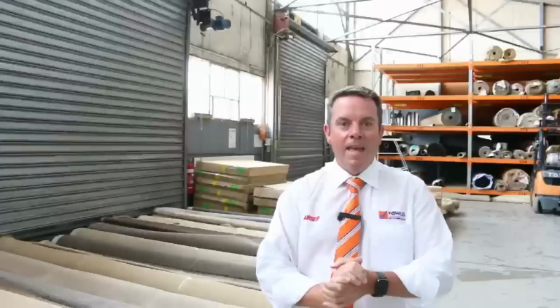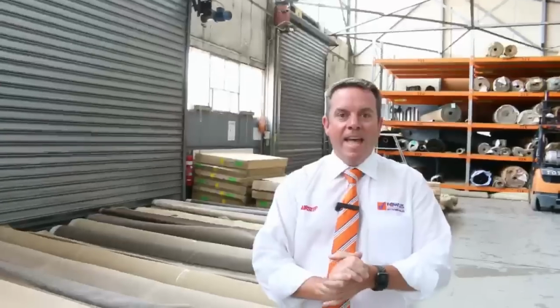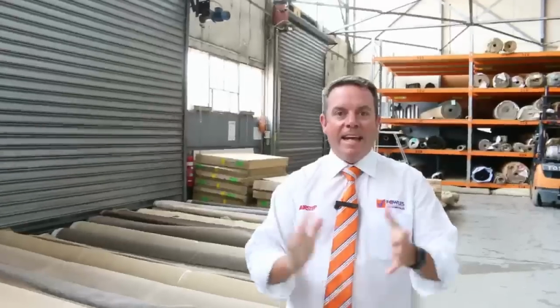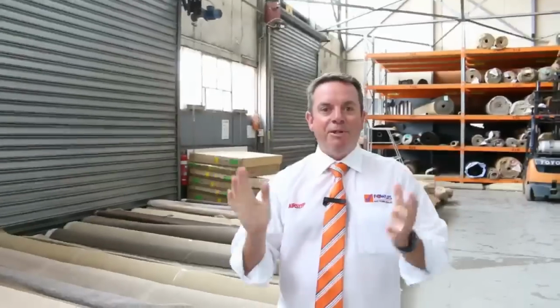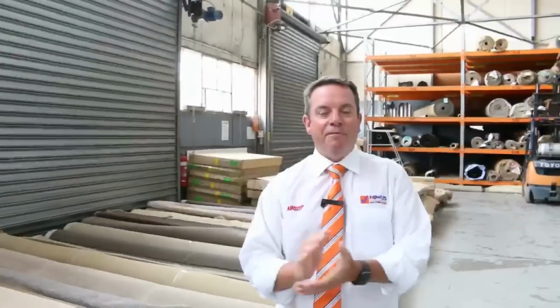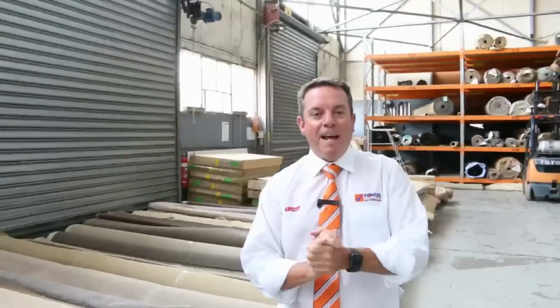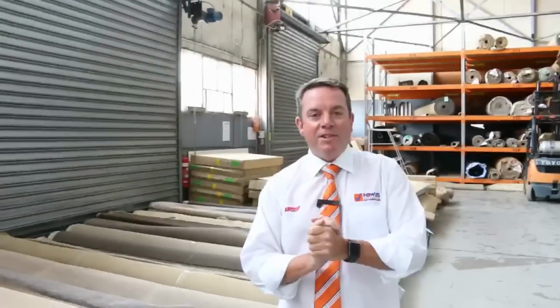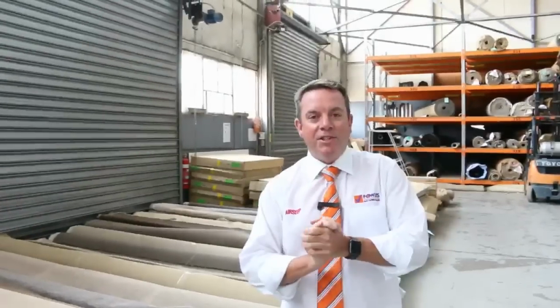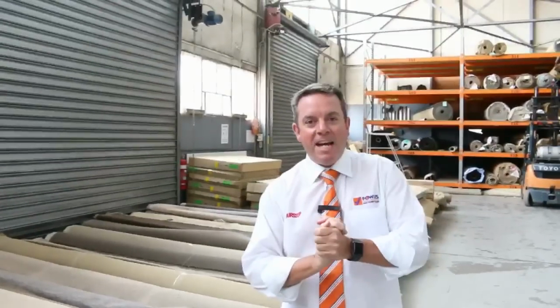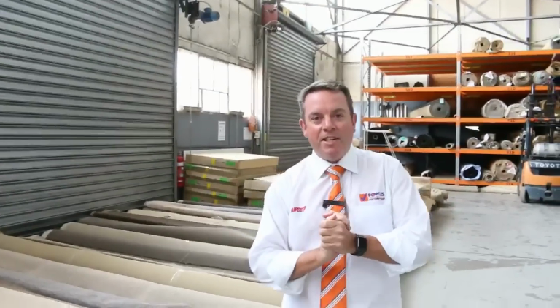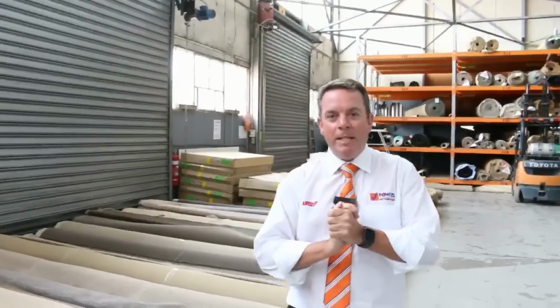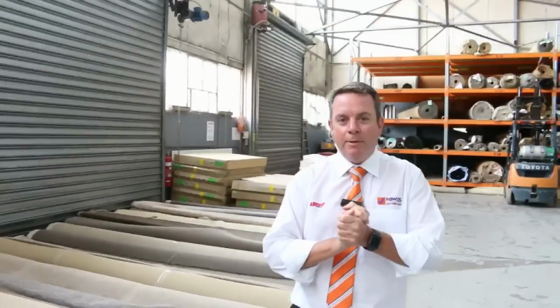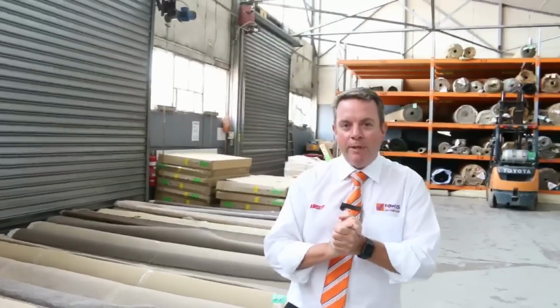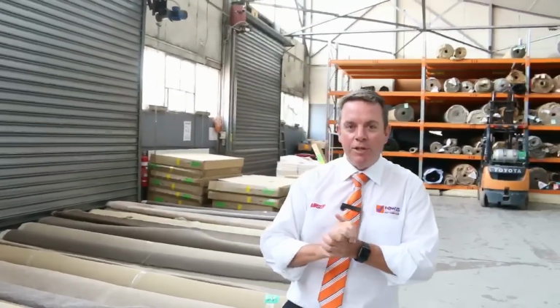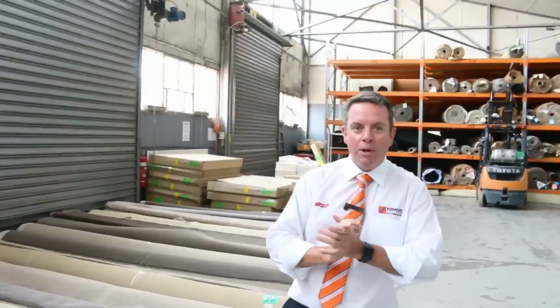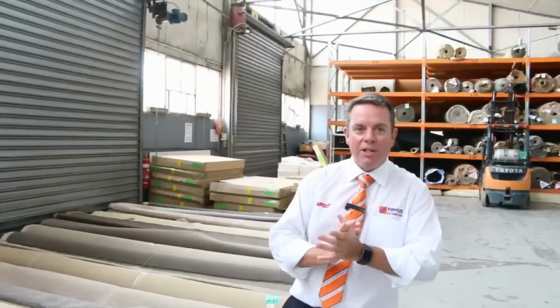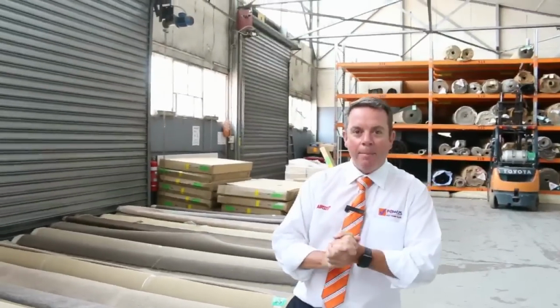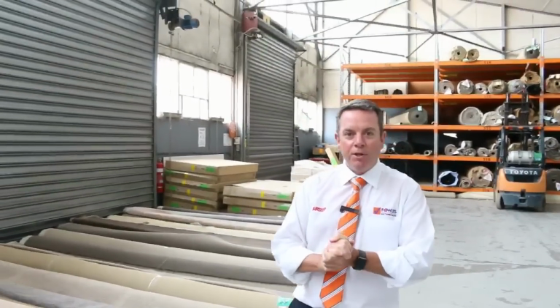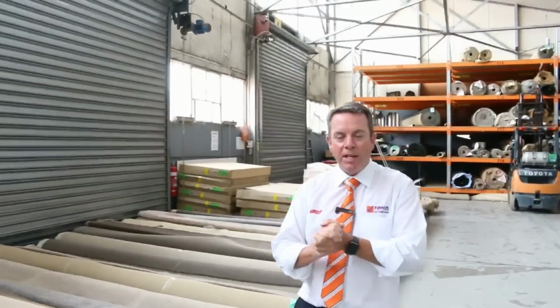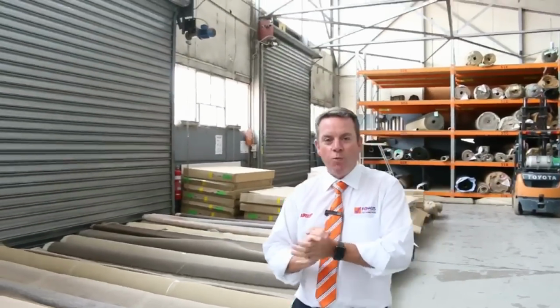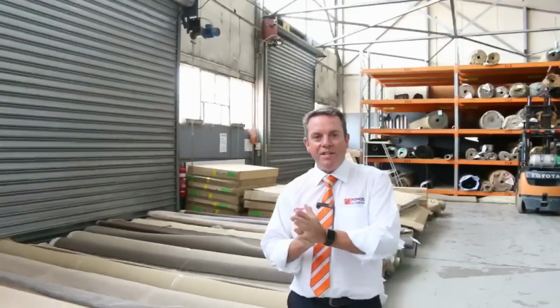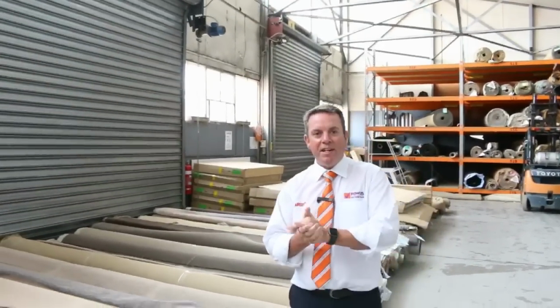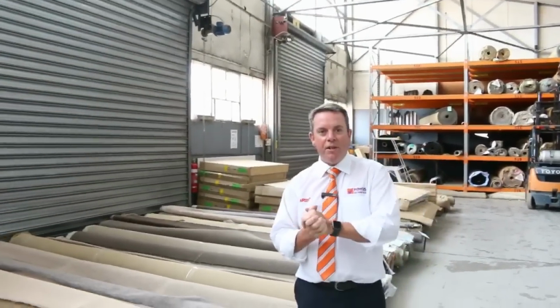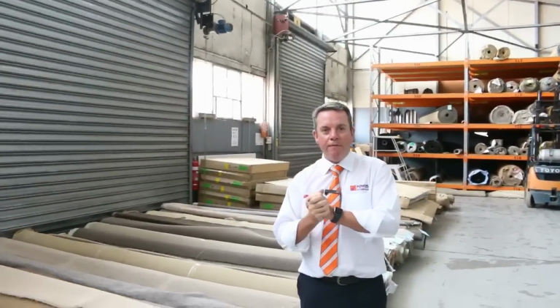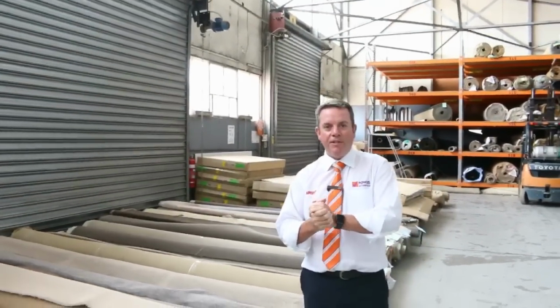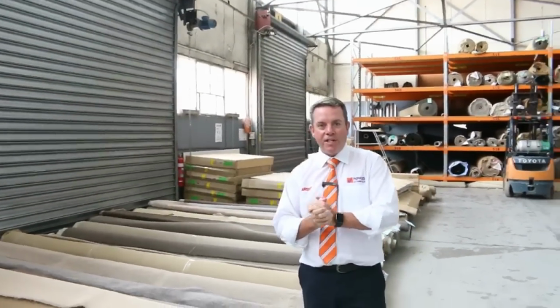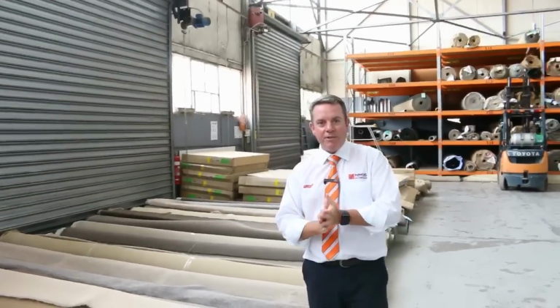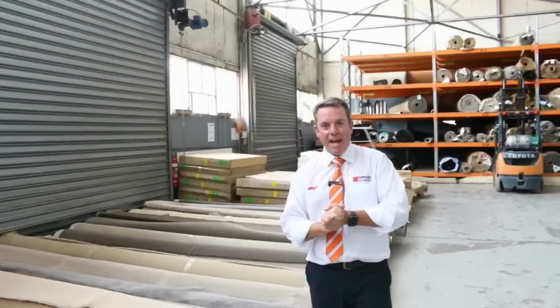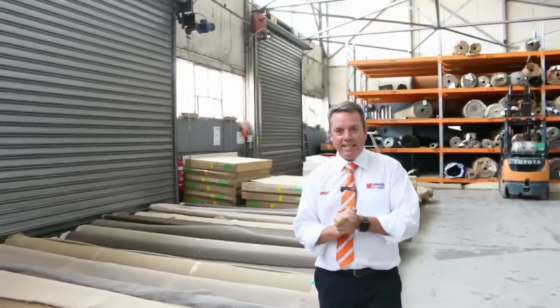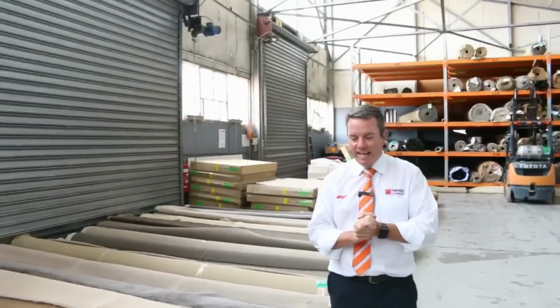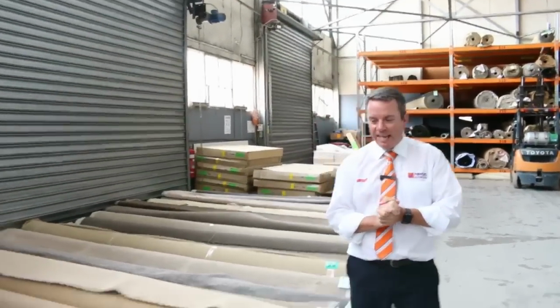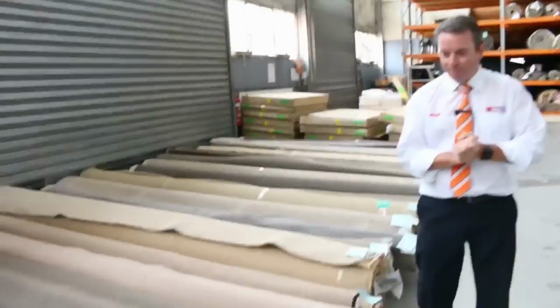G'day, I'm John from Fowles Auction and Sales. I'm here to preview tomorrow's carpet auction — that's Wednesday the 31st of January at 10am.